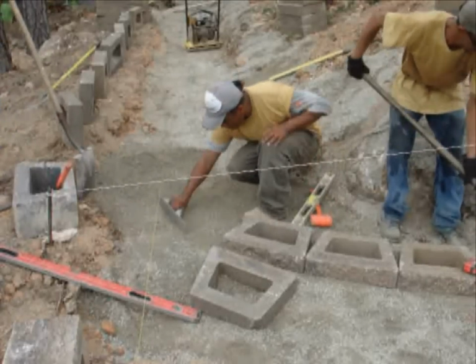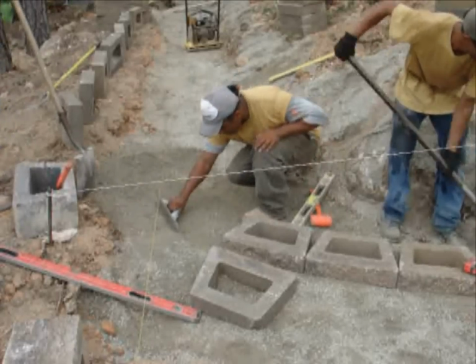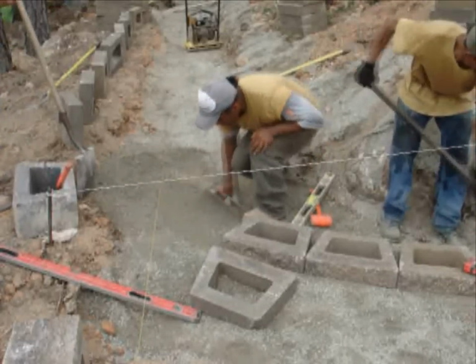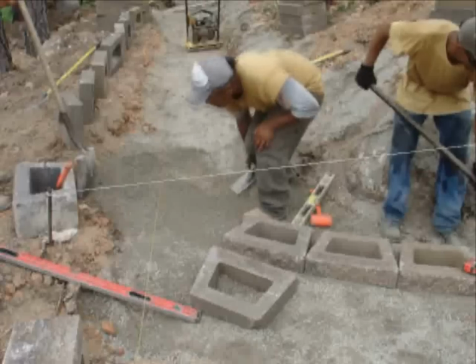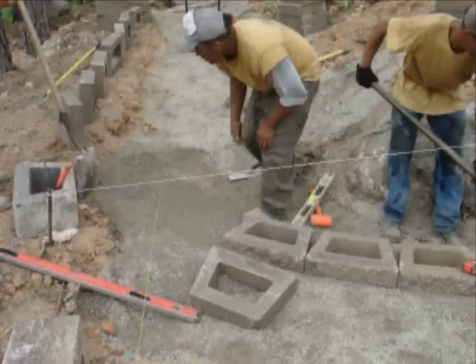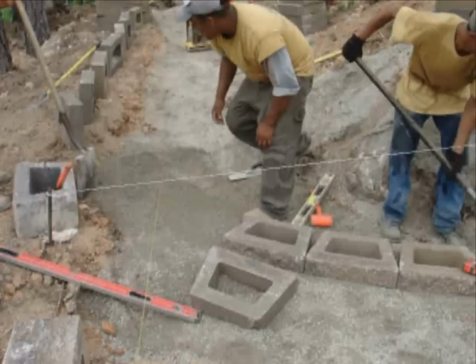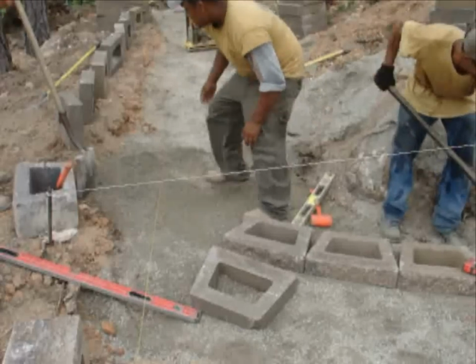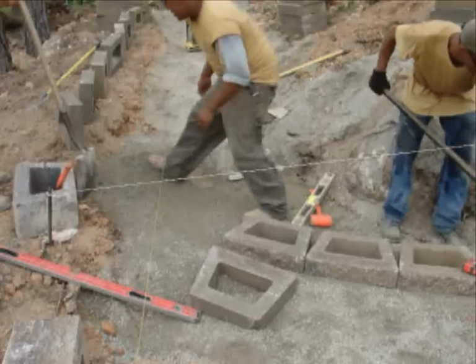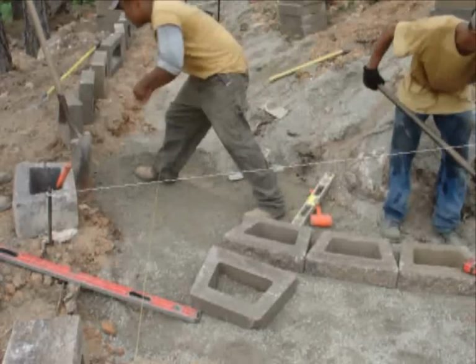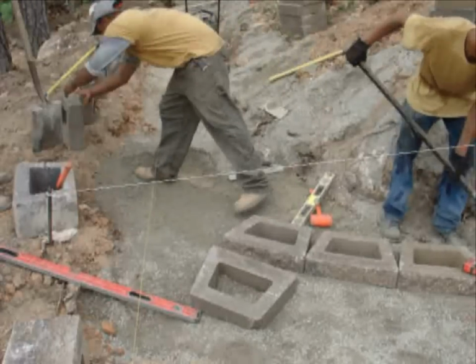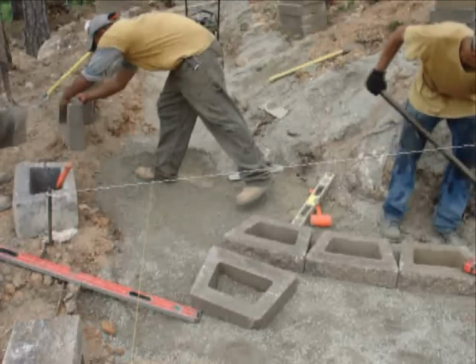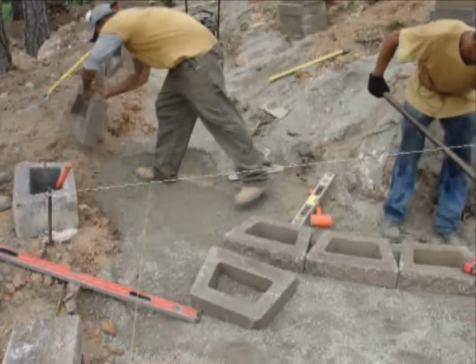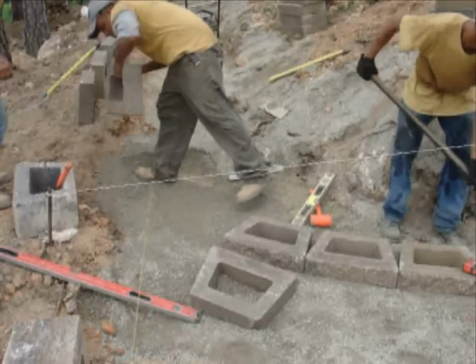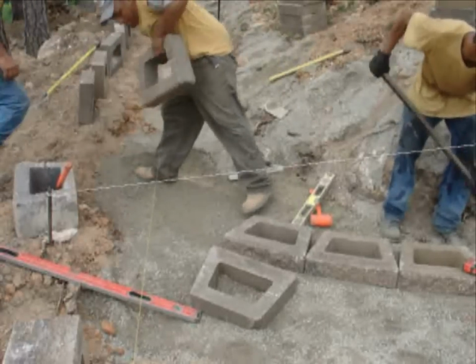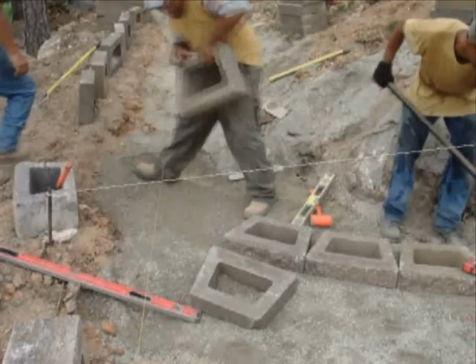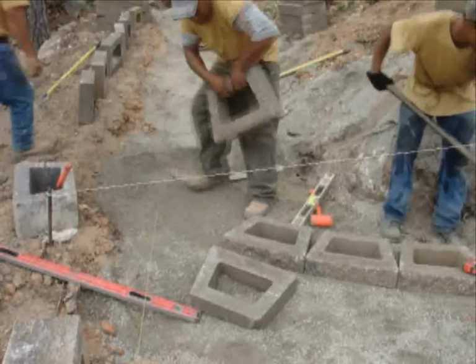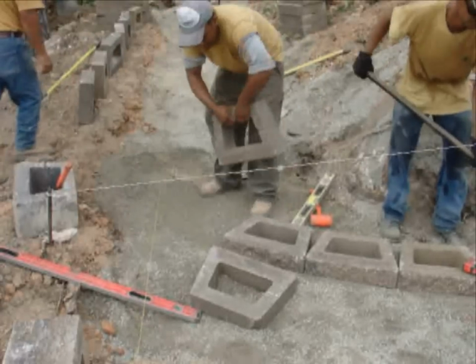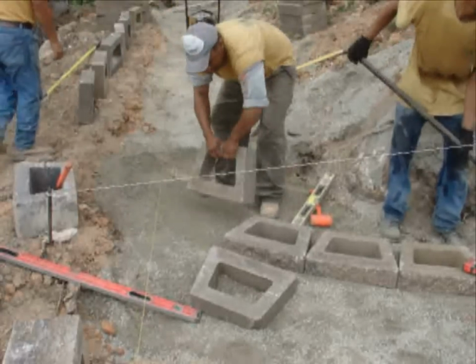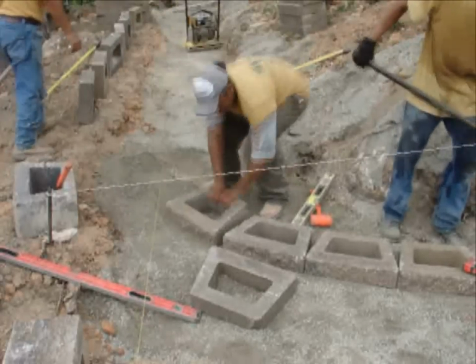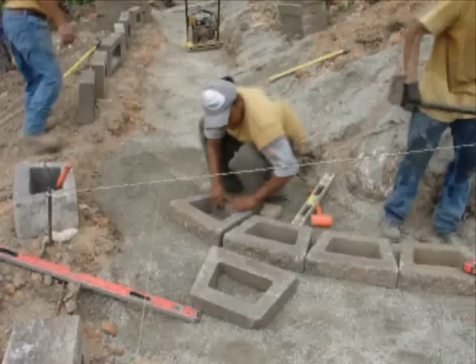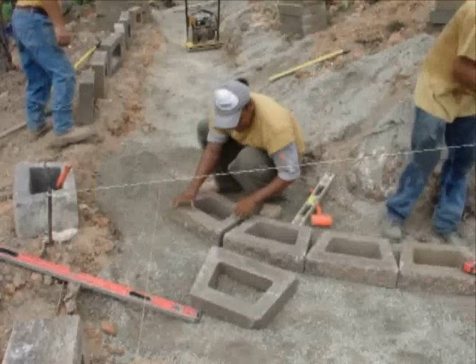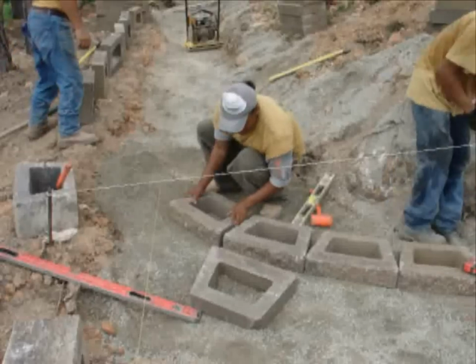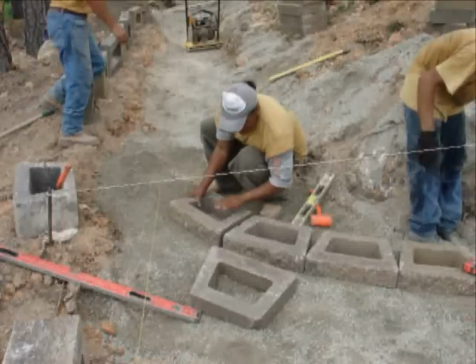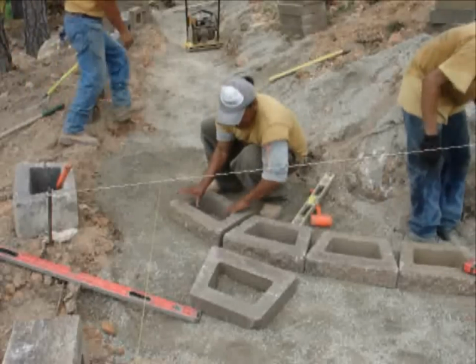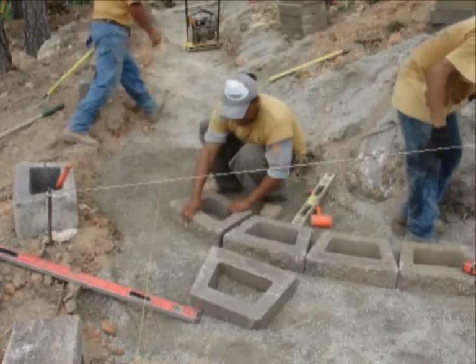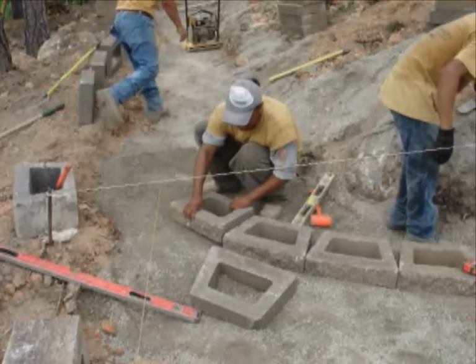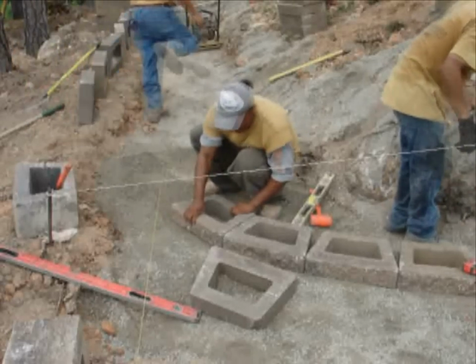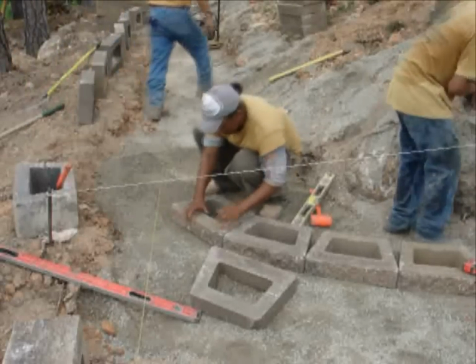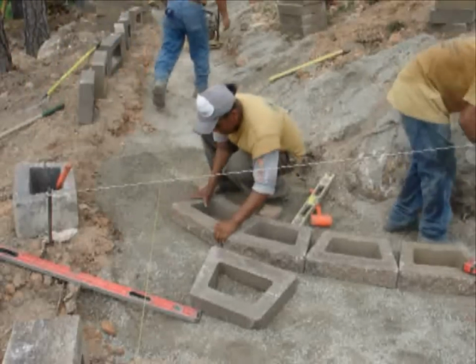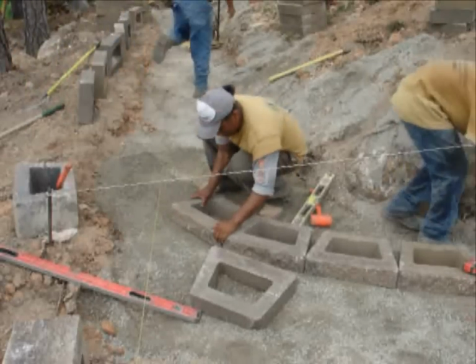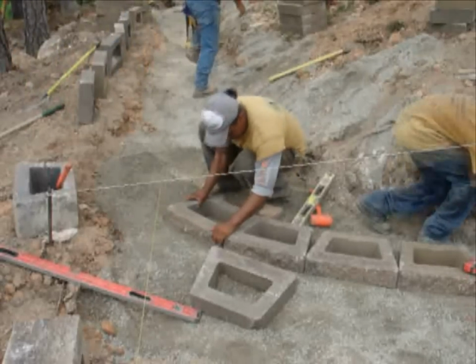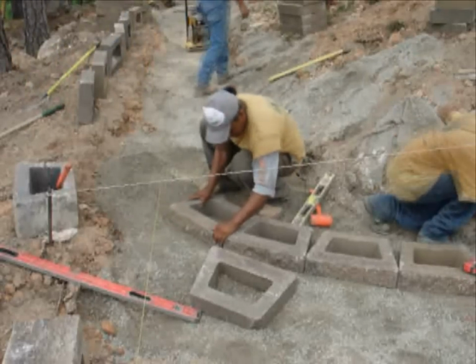The simple design of the Geostone module allows for easy handling and the ability to make turns and curves without having to modify the block.